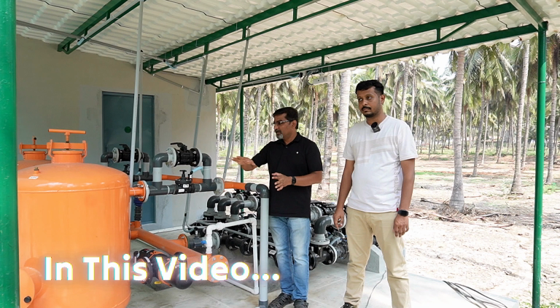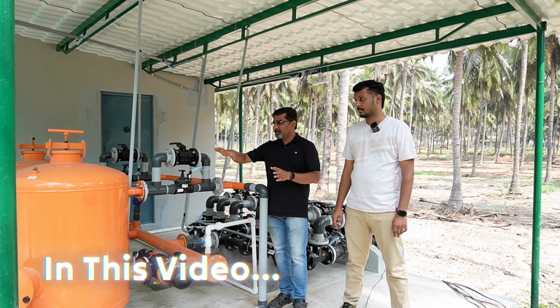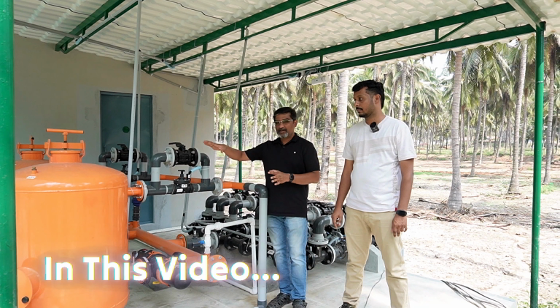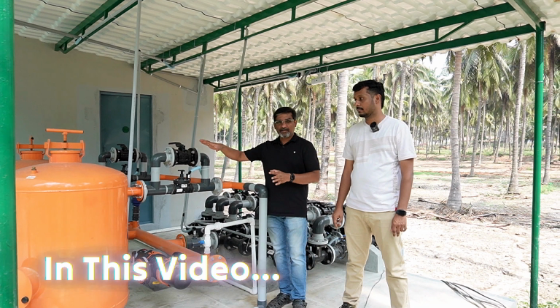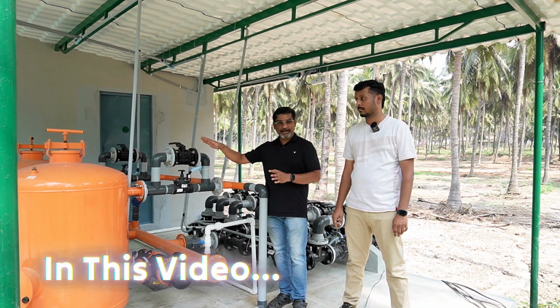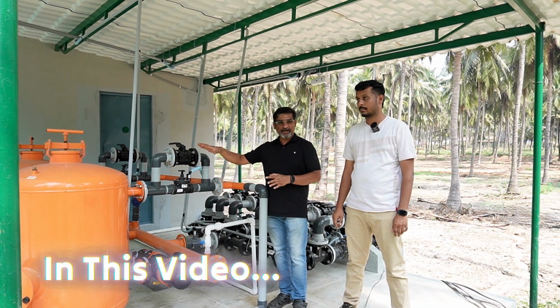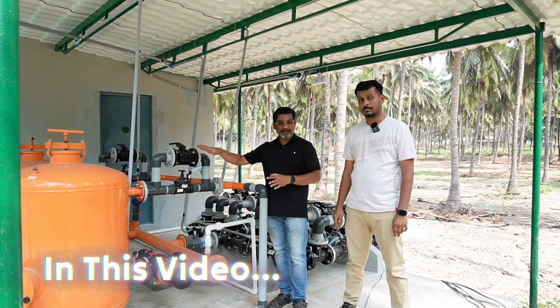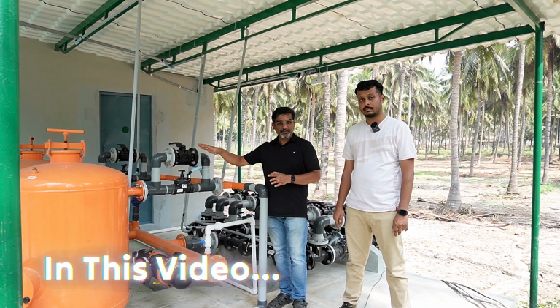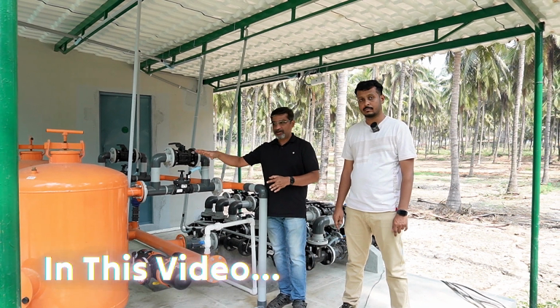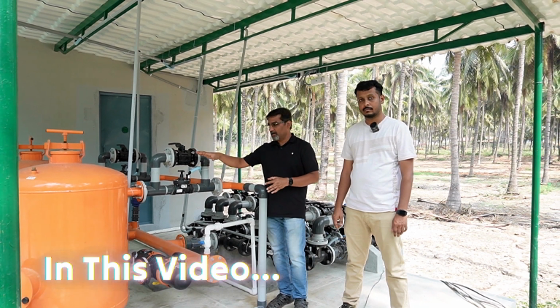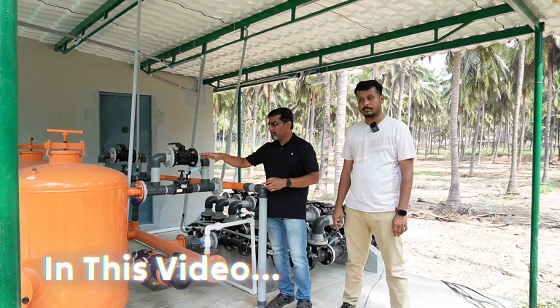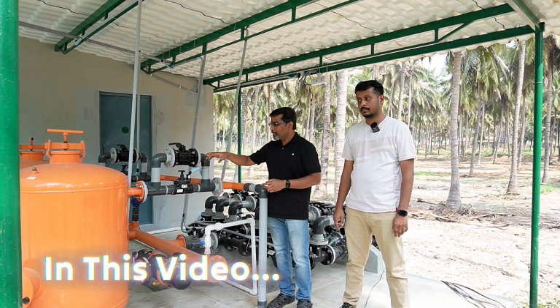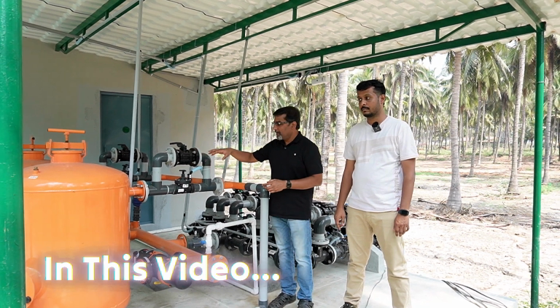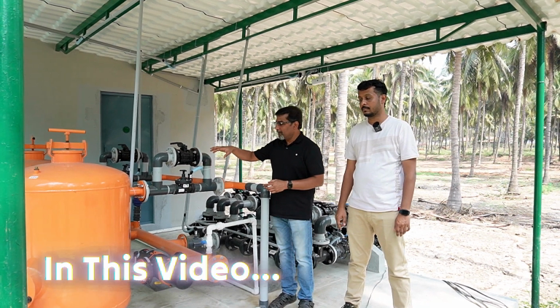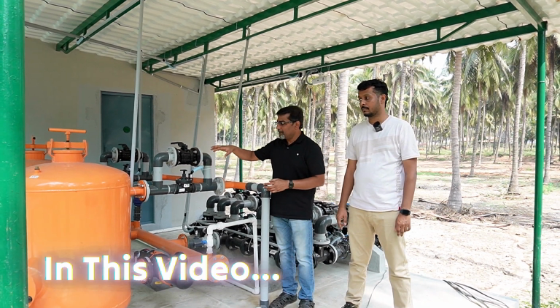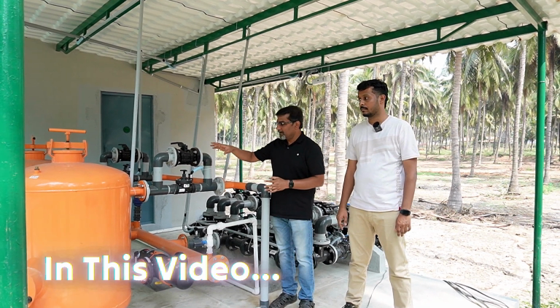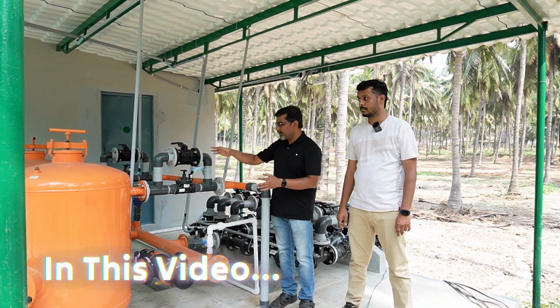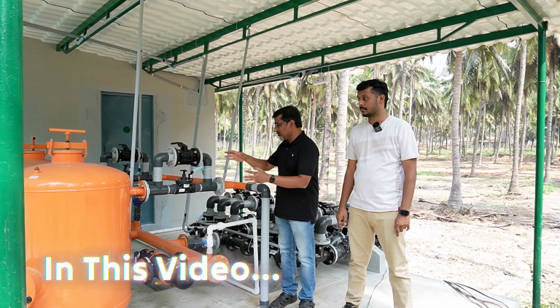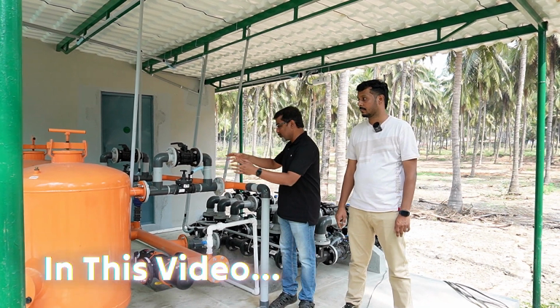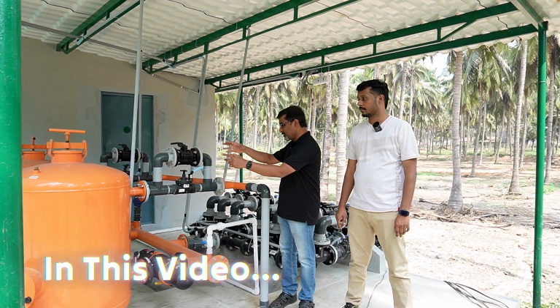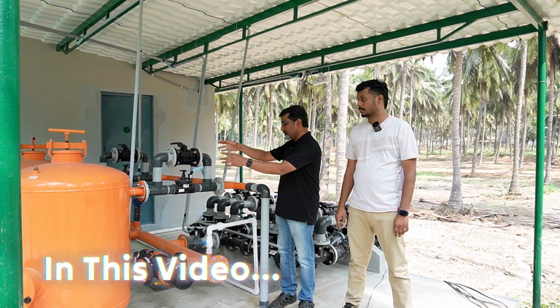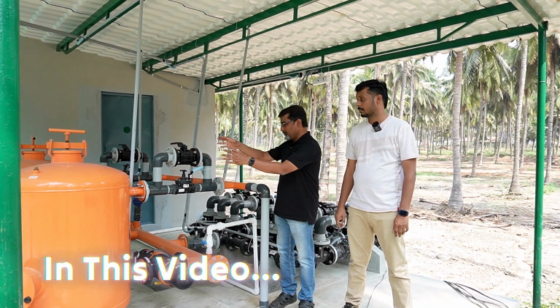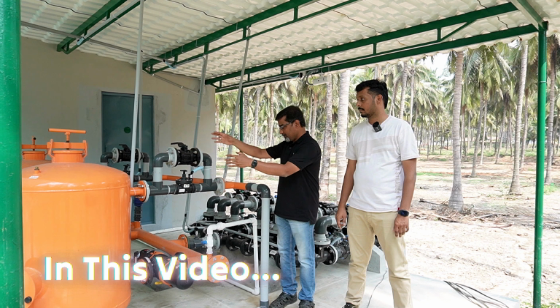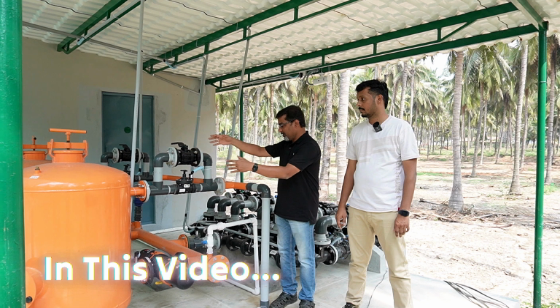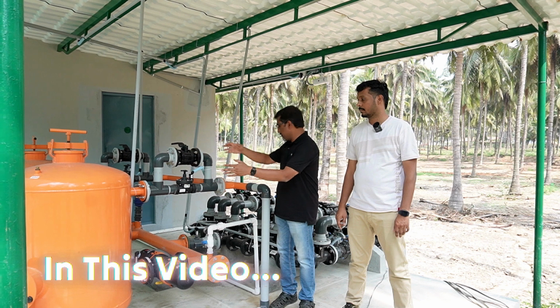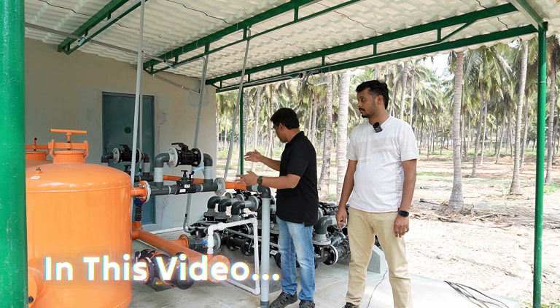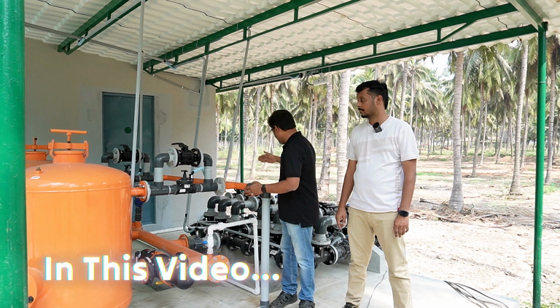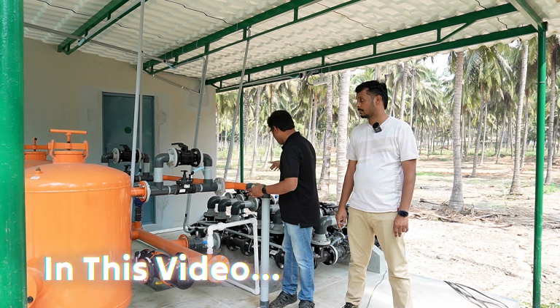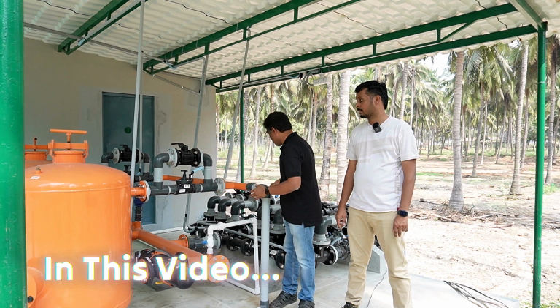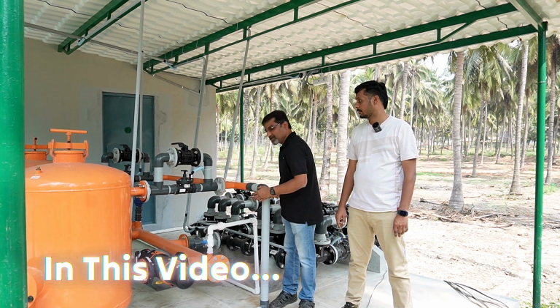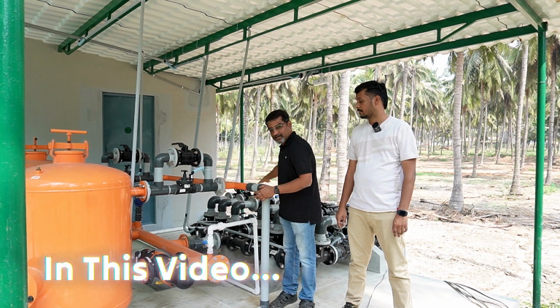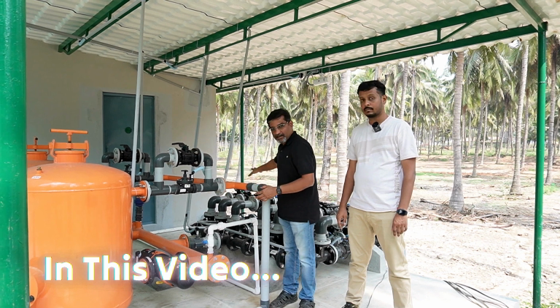This is a head unit. There are two functions: one is filtration and the valves are centralized.